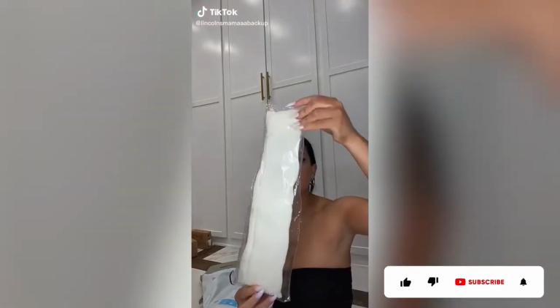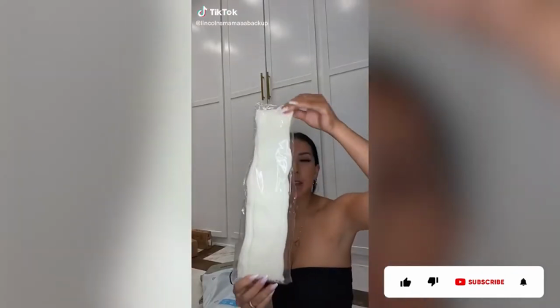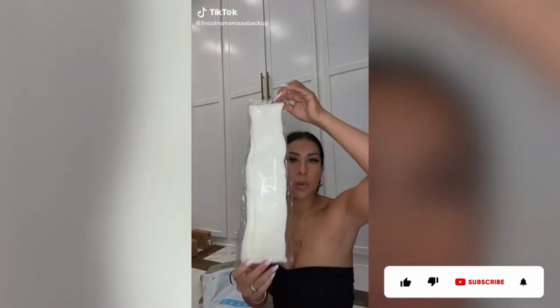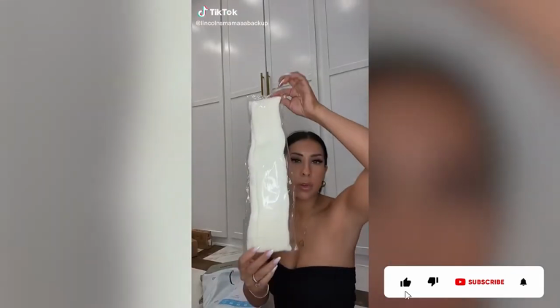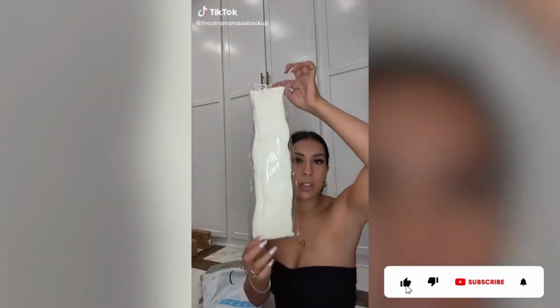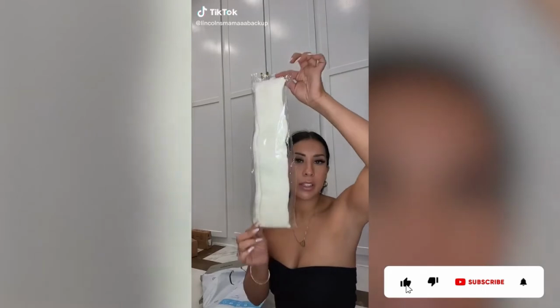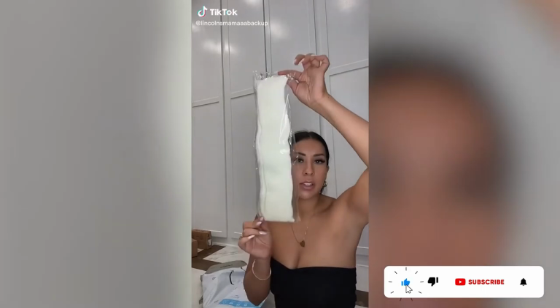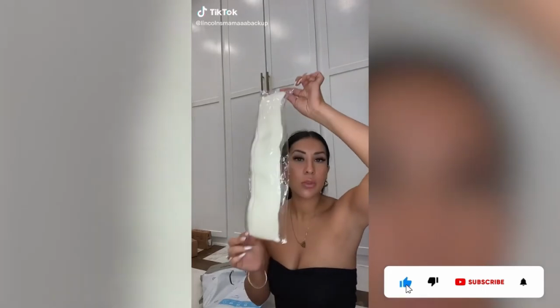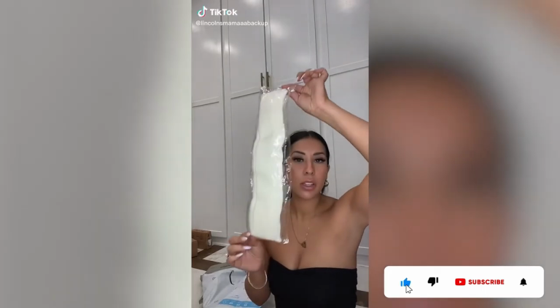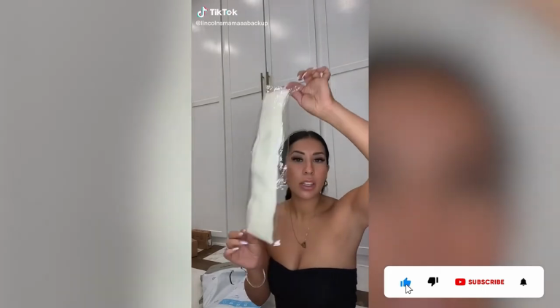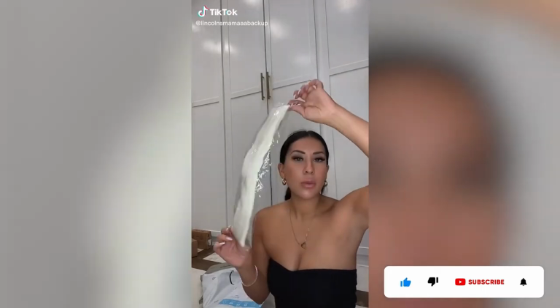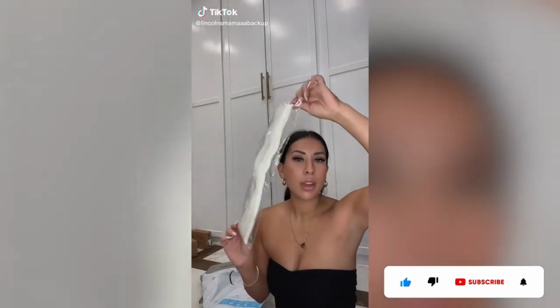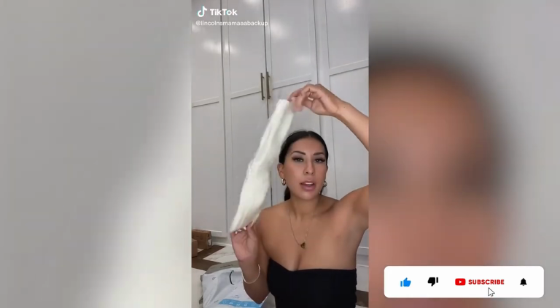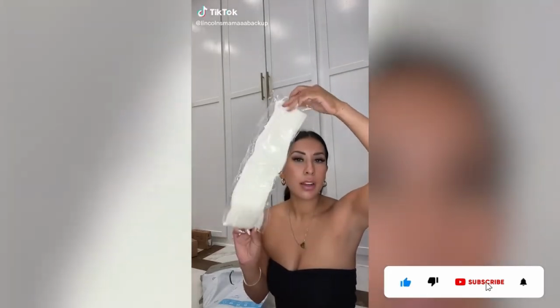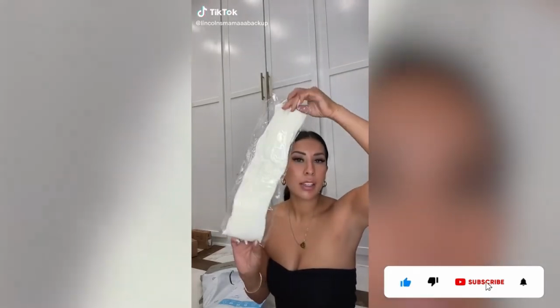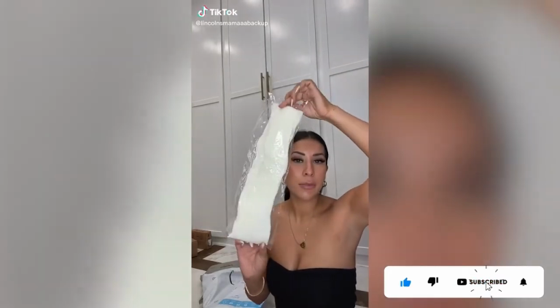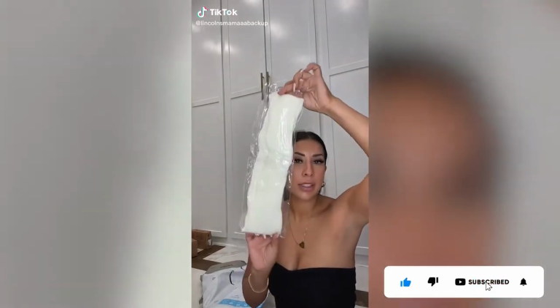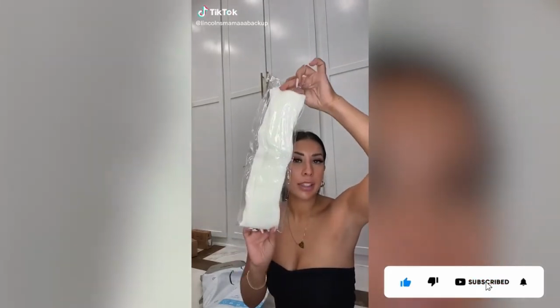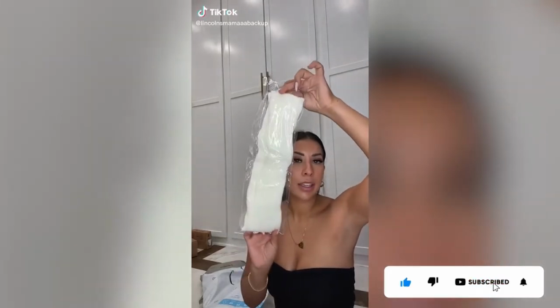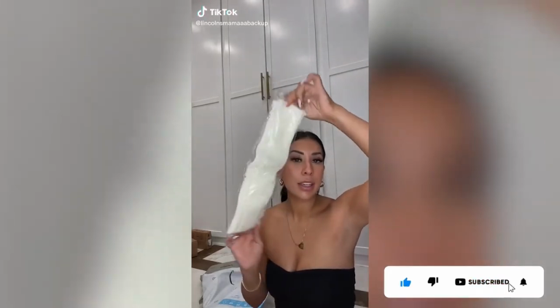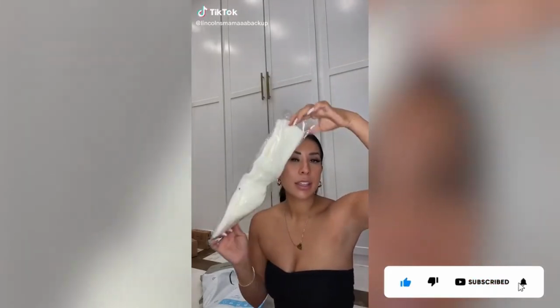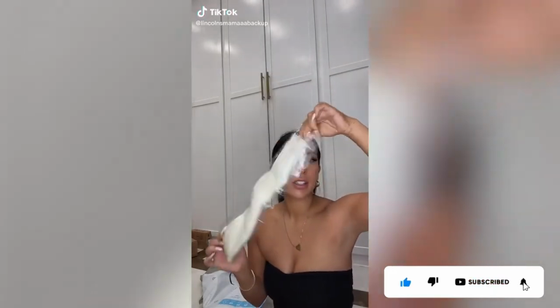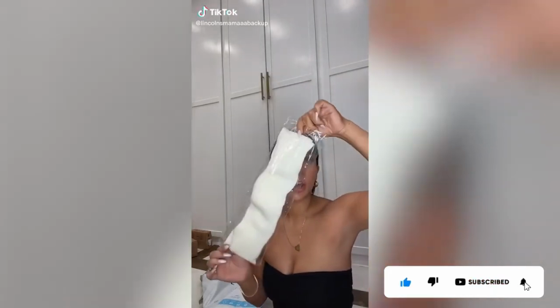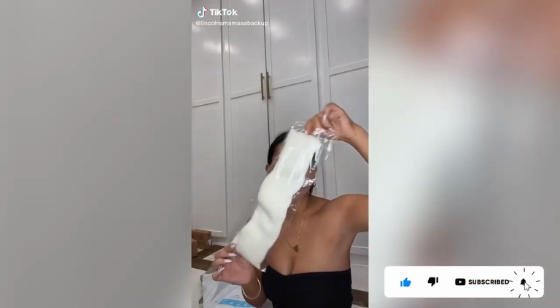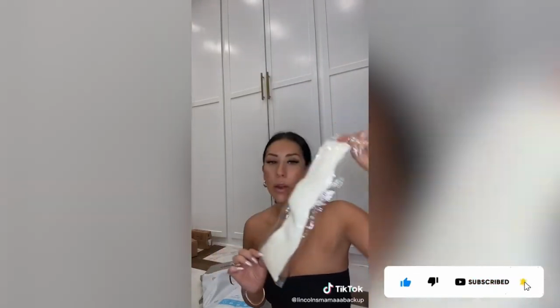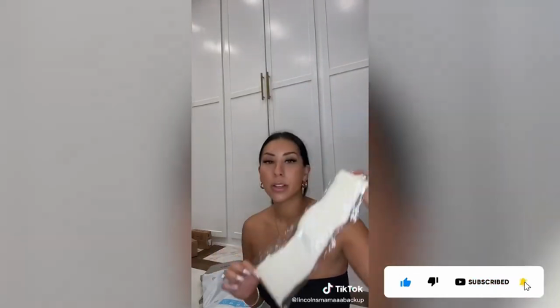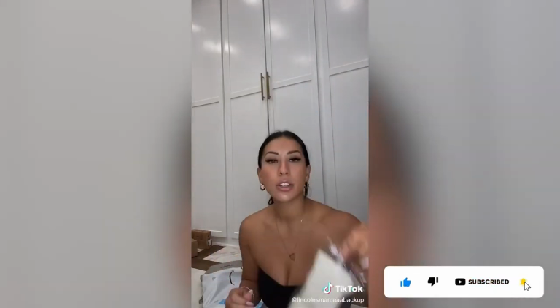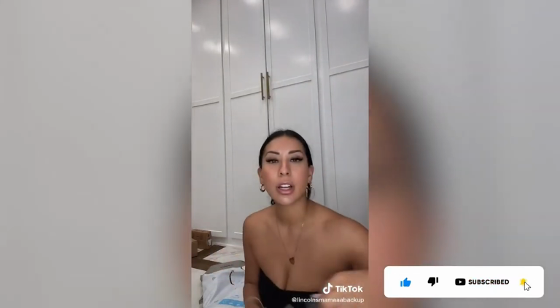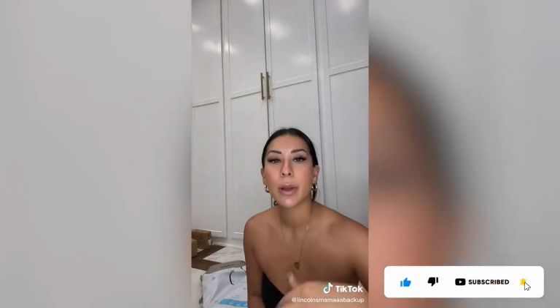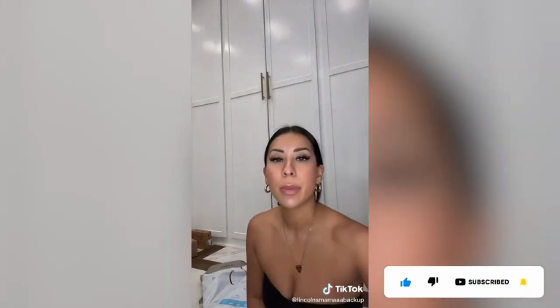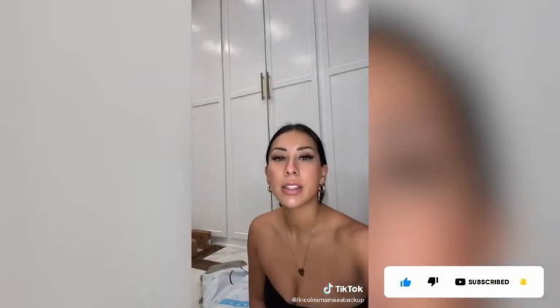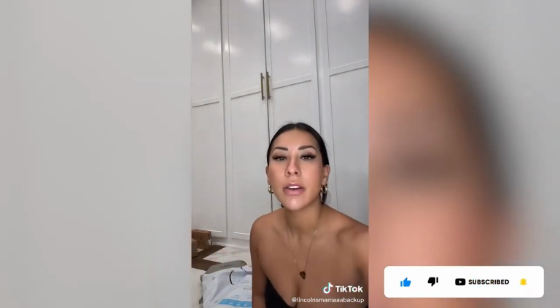Amazon haul. Some leg warmers — these look really cute with Uggs. I've been seeing it so I wanted to try them out myself.